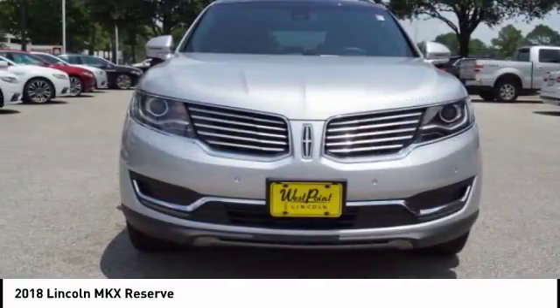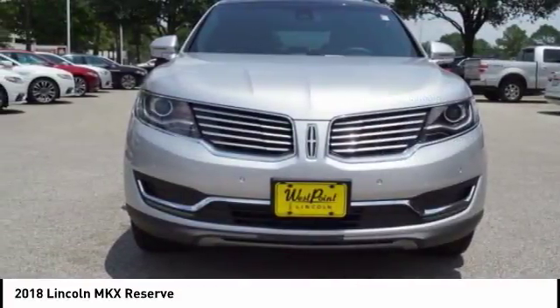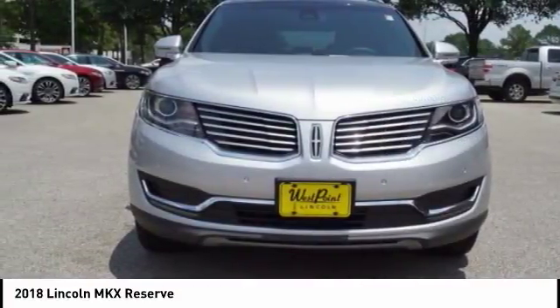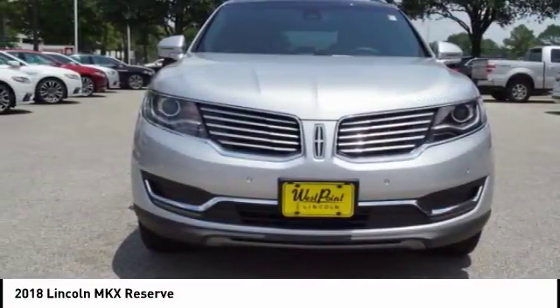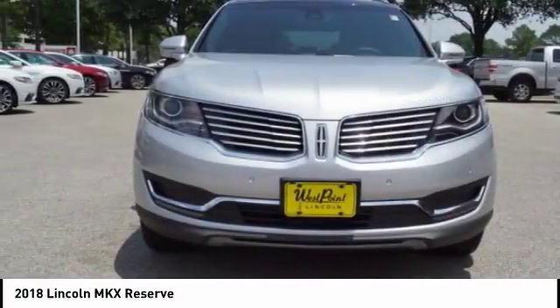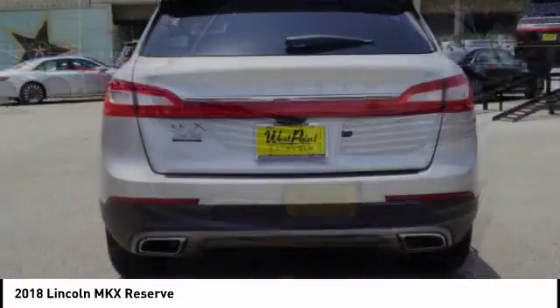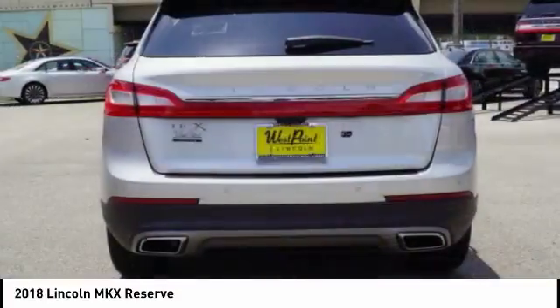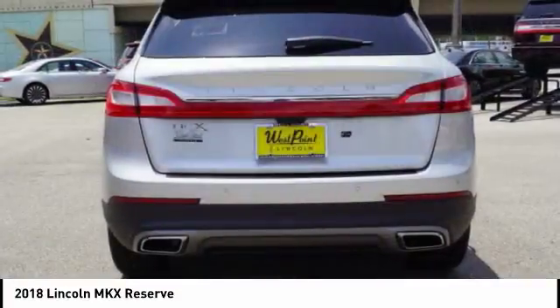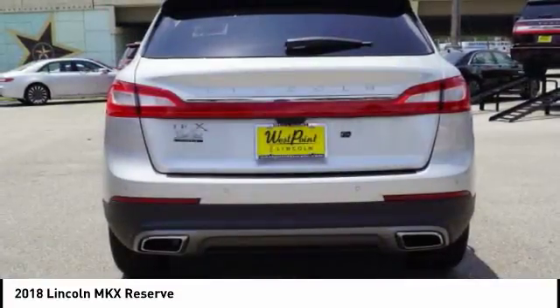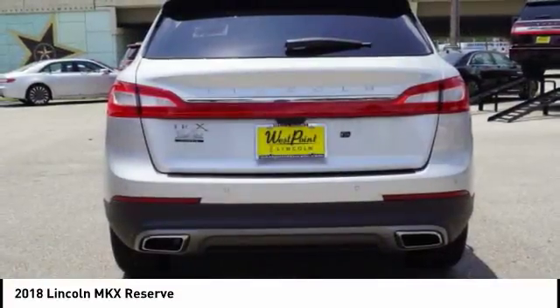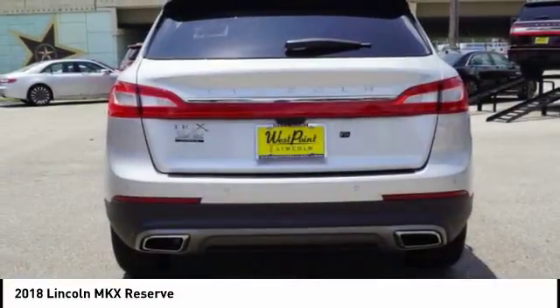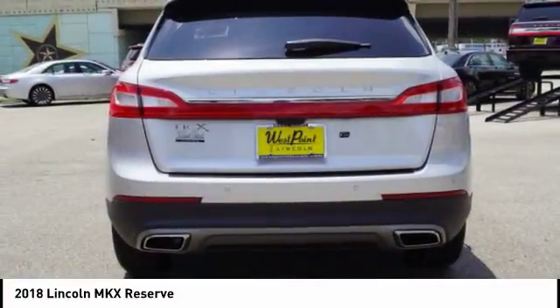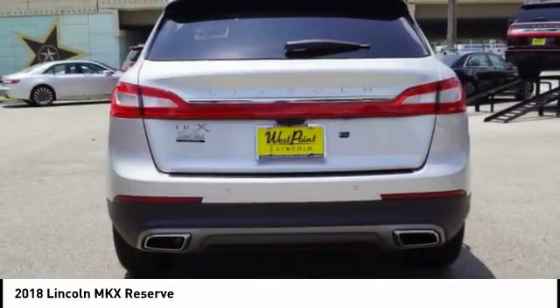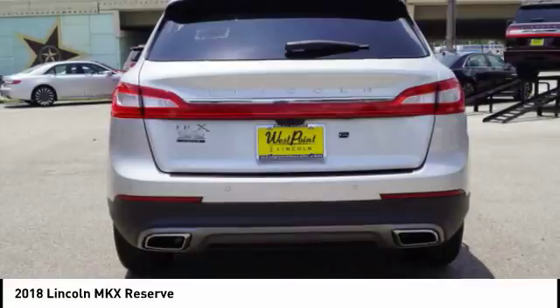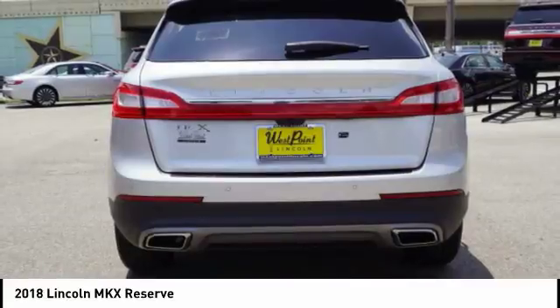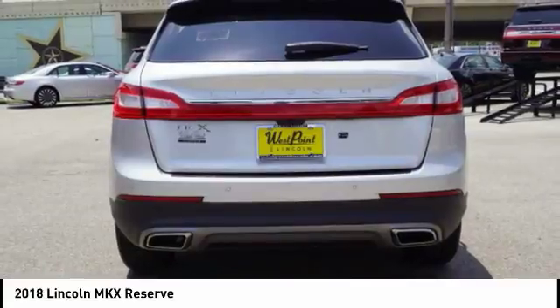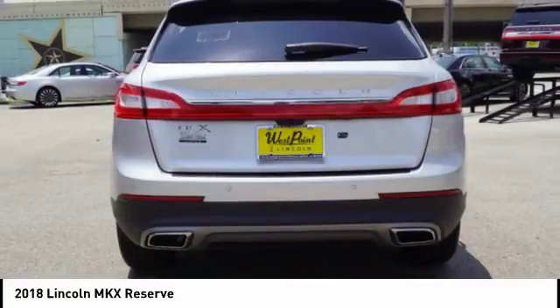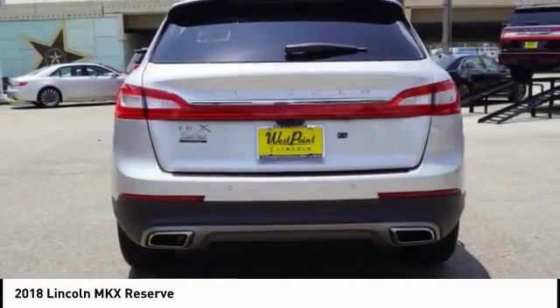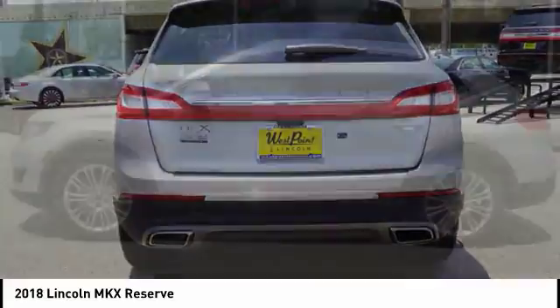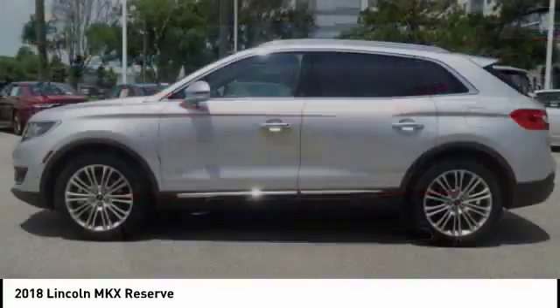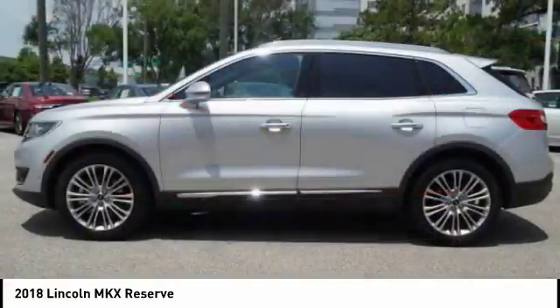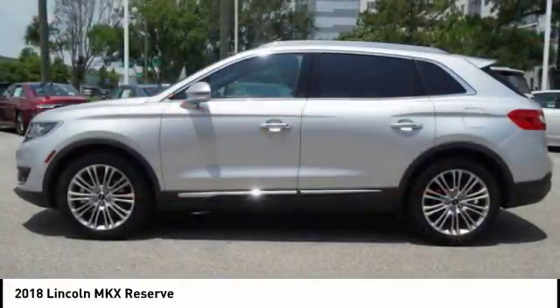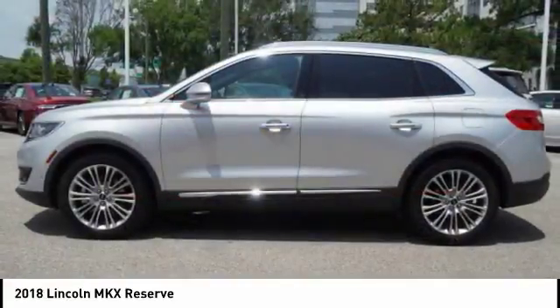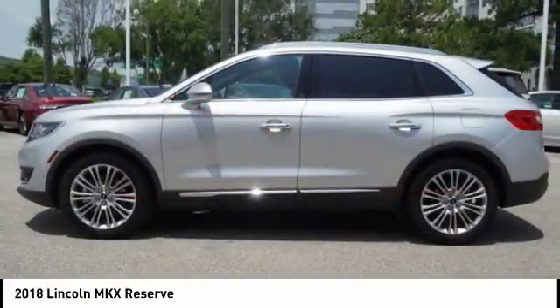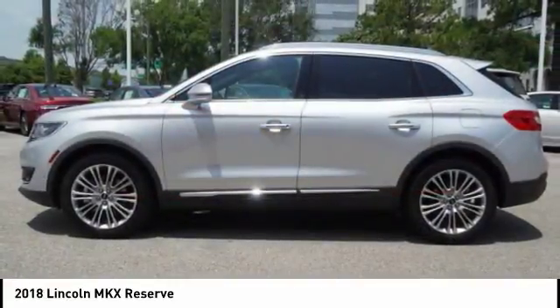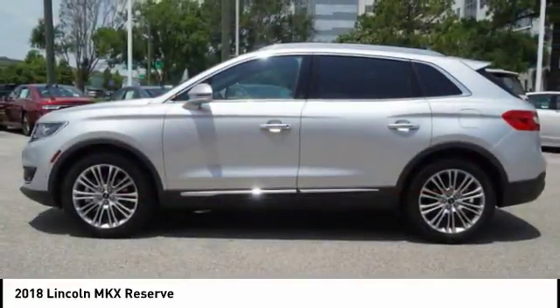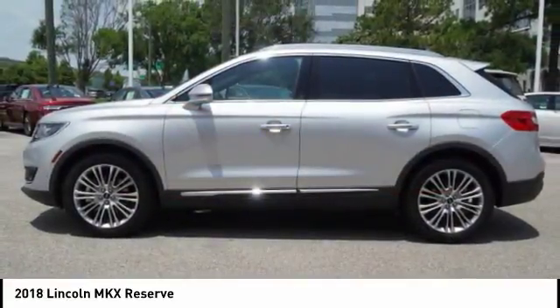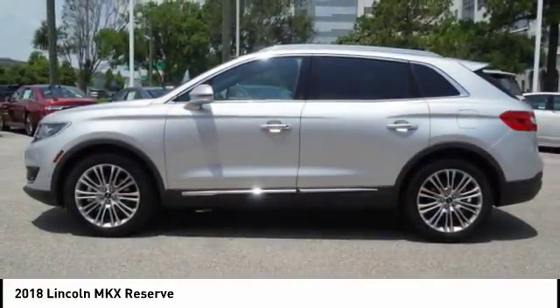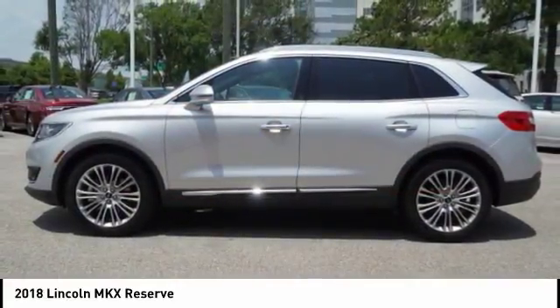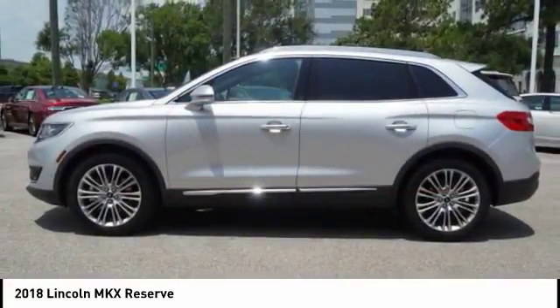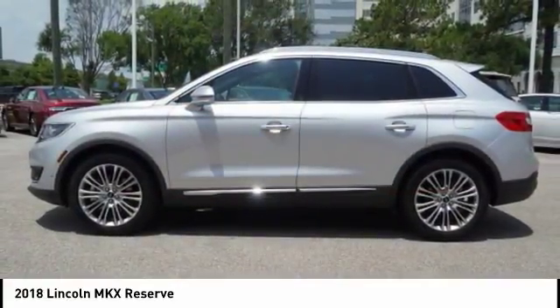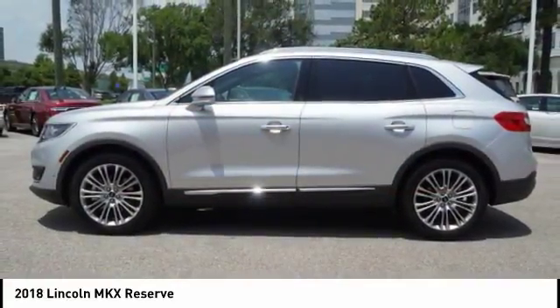Airbags, front knee airbags, voice activated navigation system, and compass. Come take a test drive today.